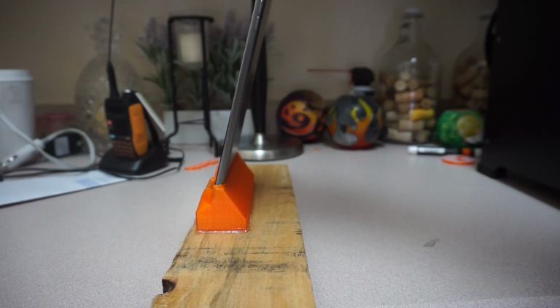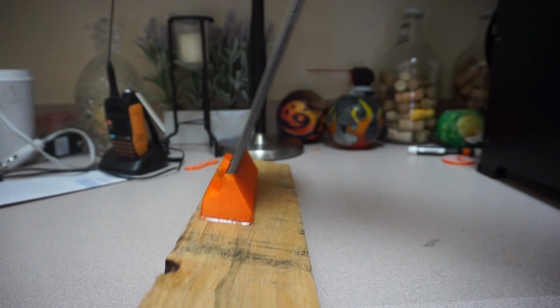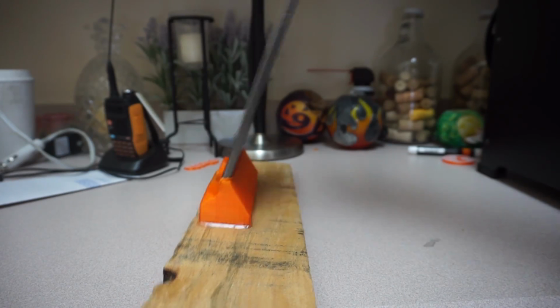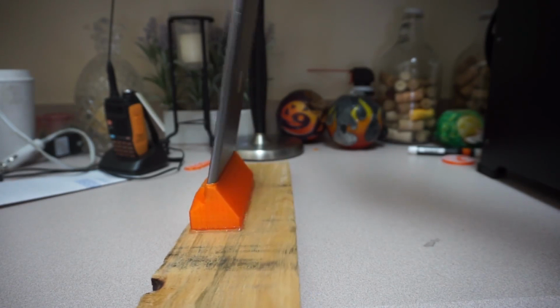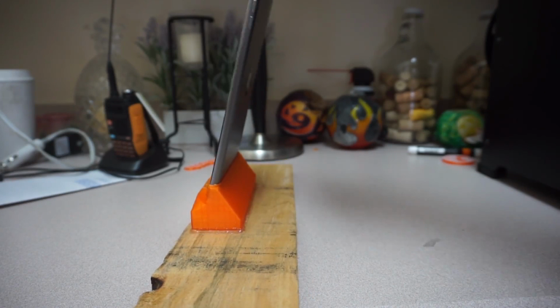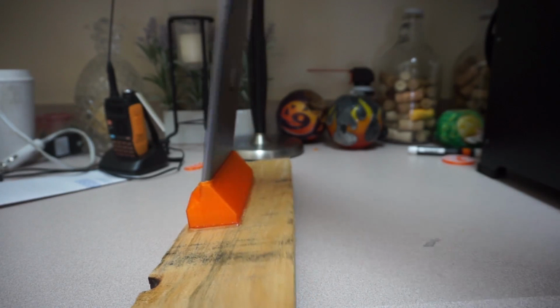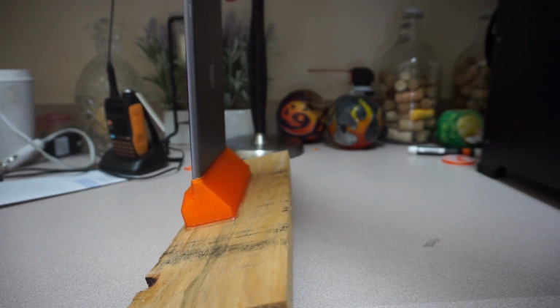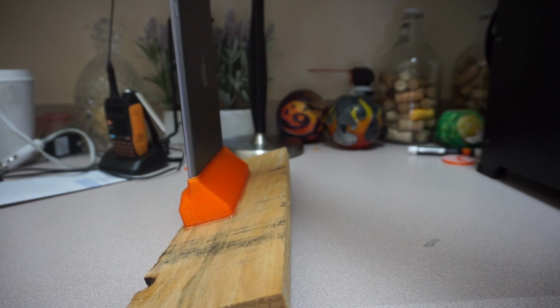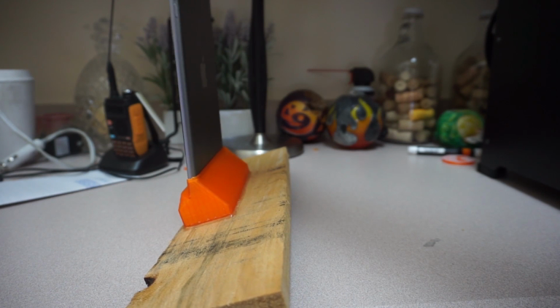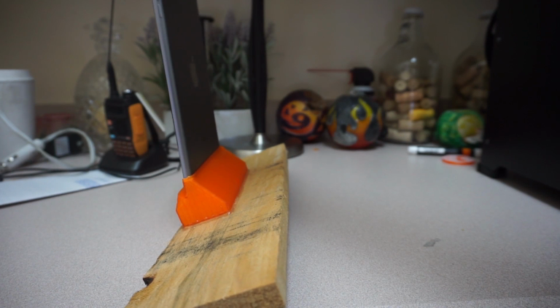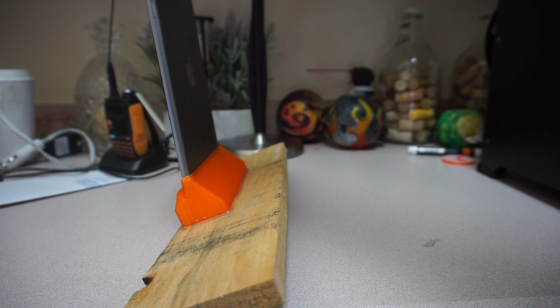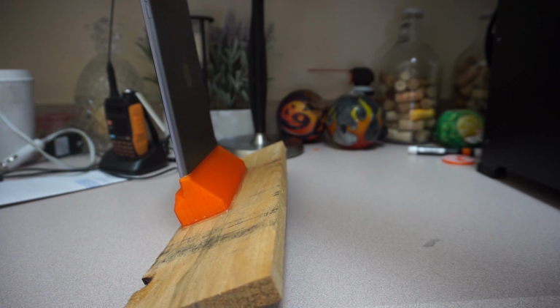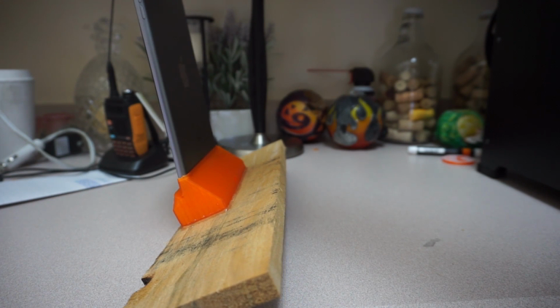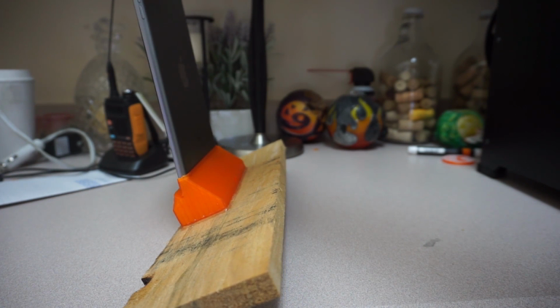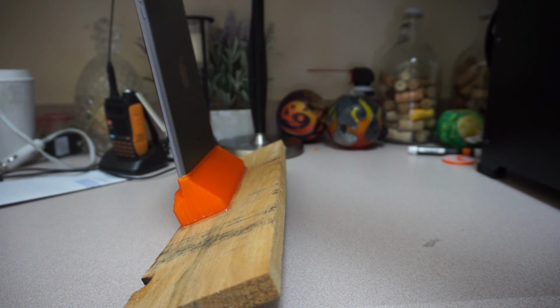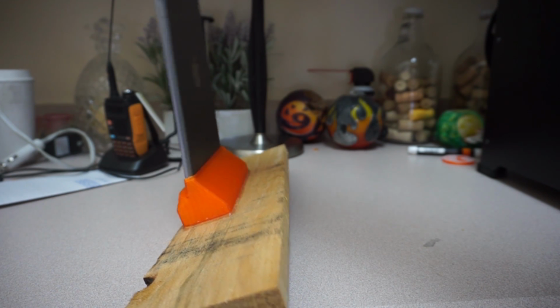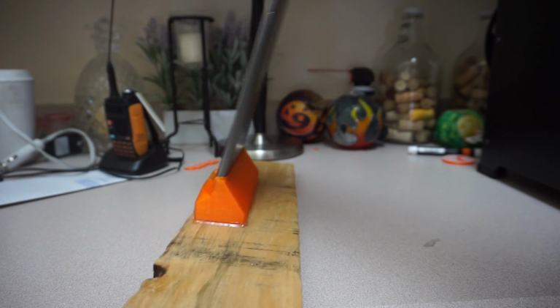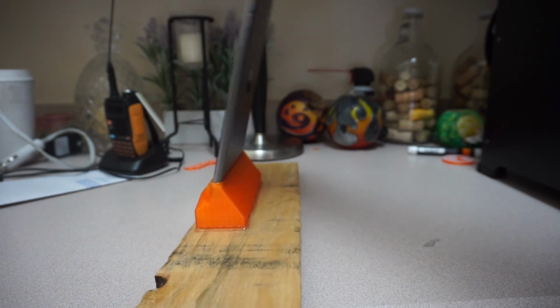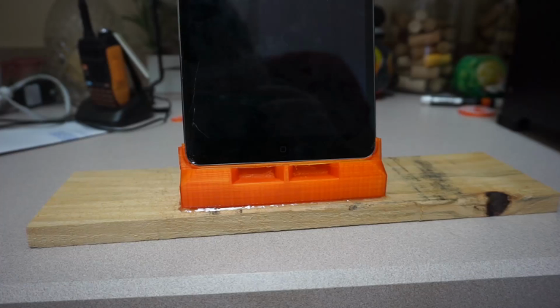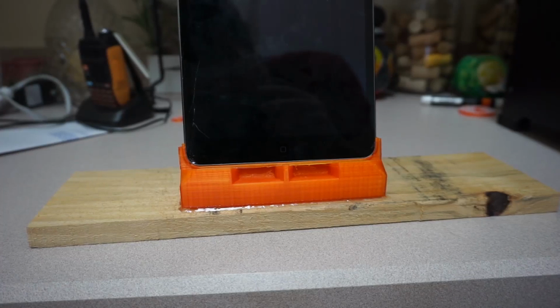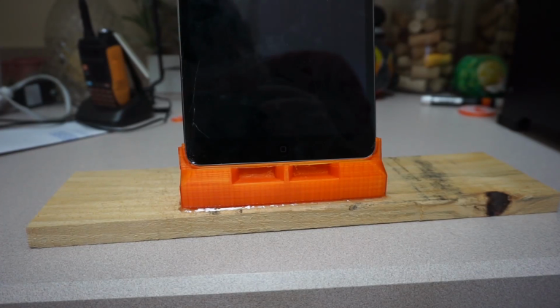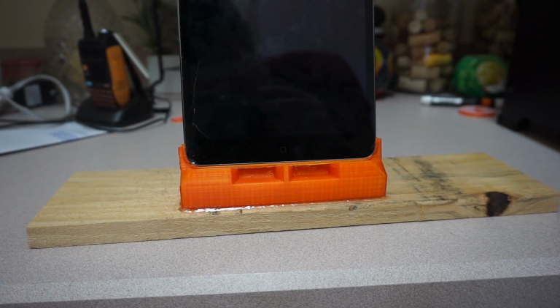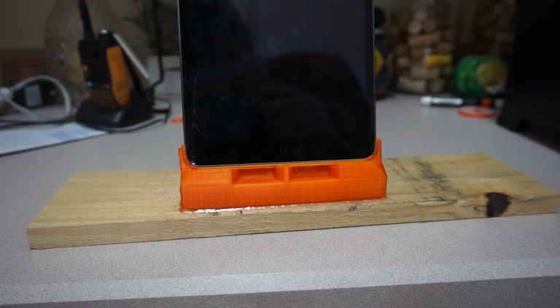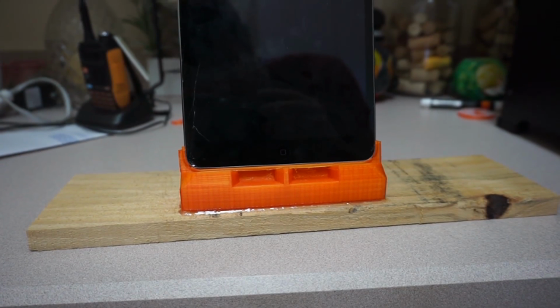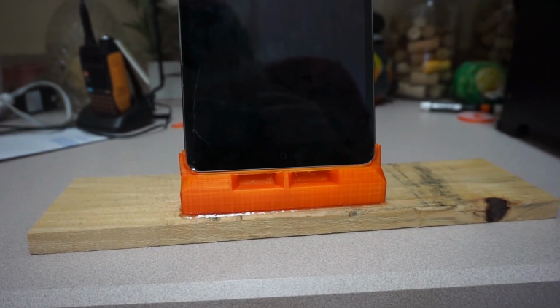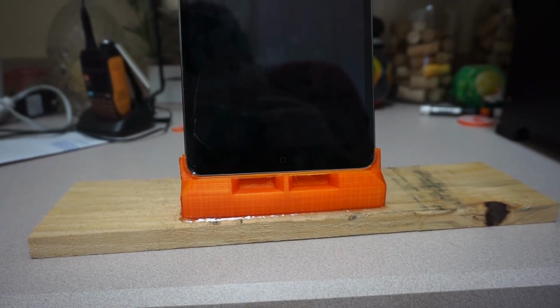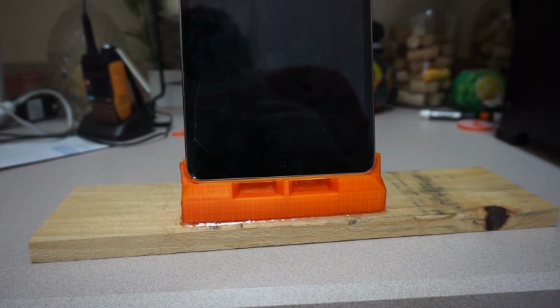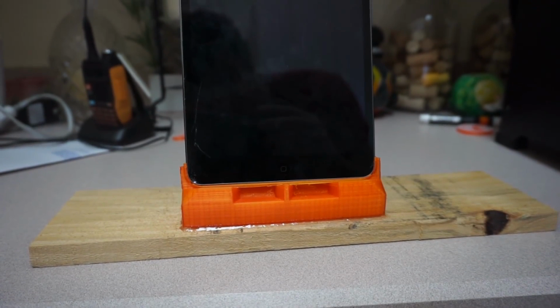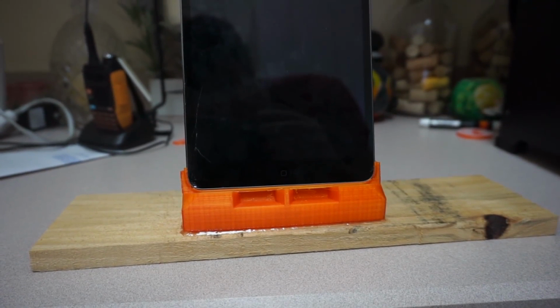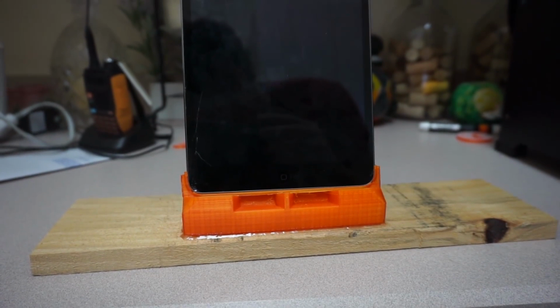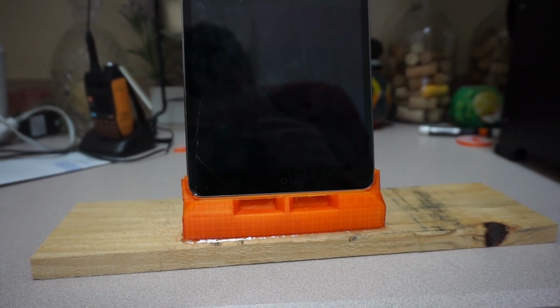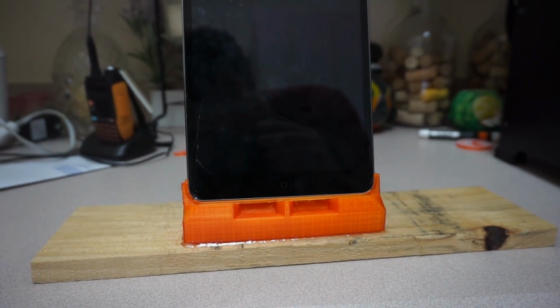It's a cool and functional concept, but I personally think plastic on wood looks weird from an aesthetic standpoint.